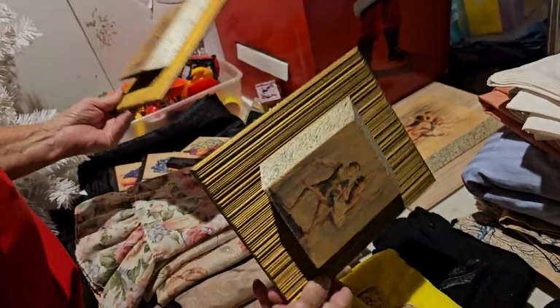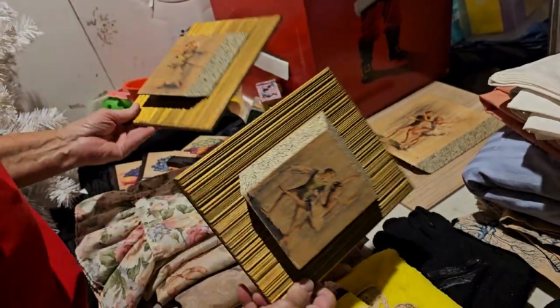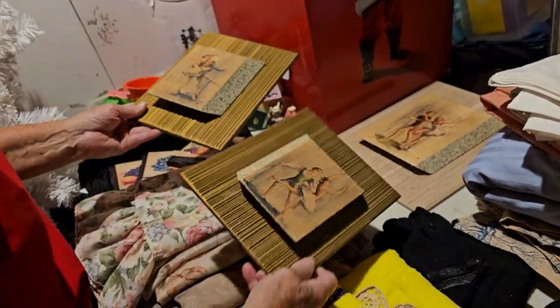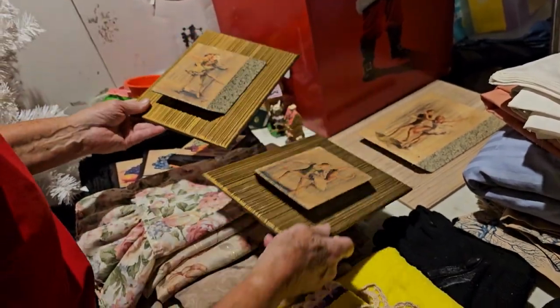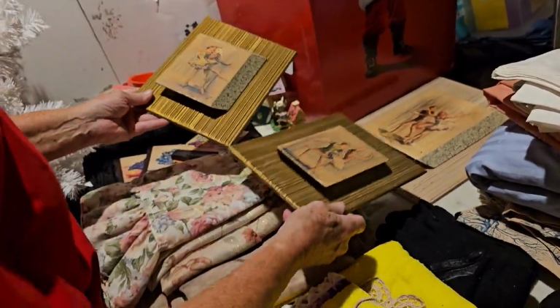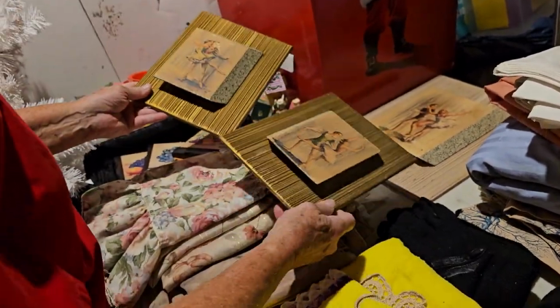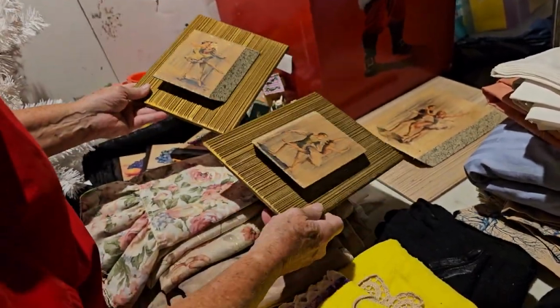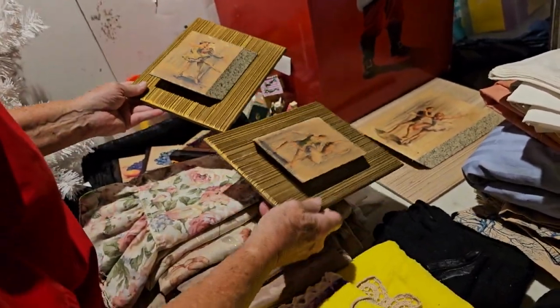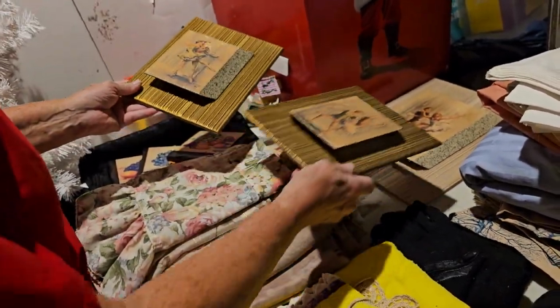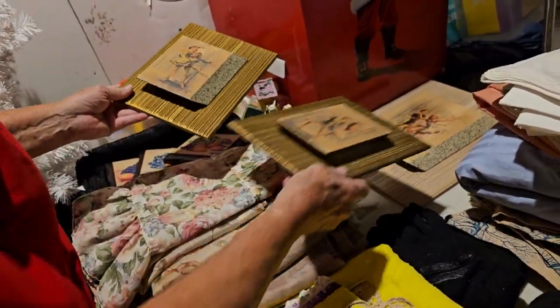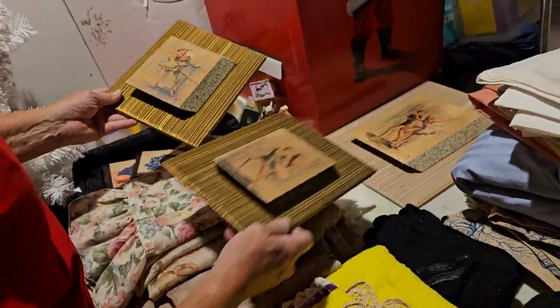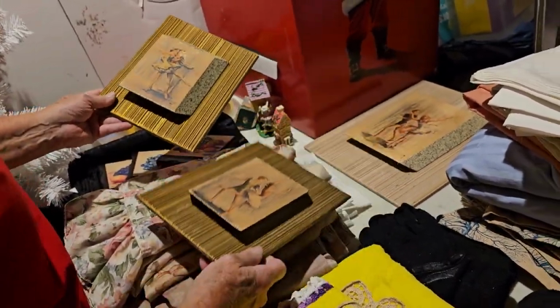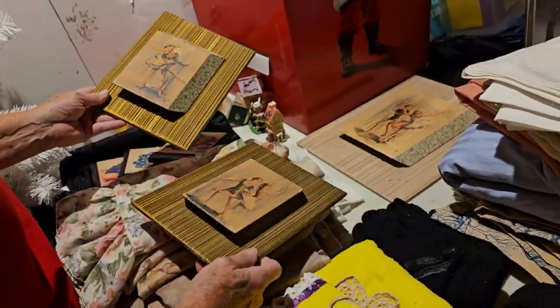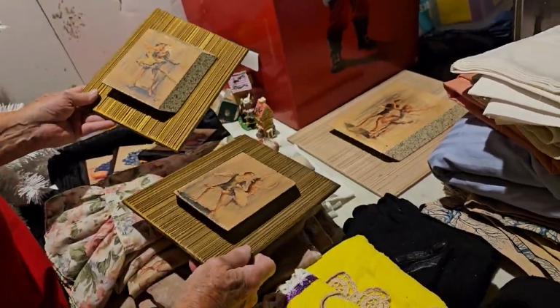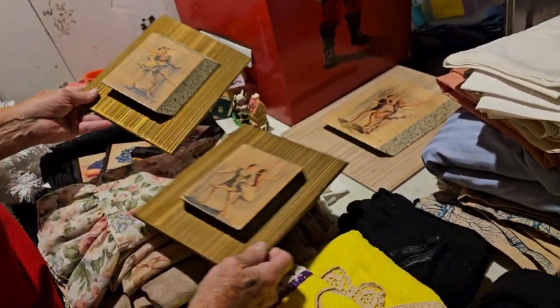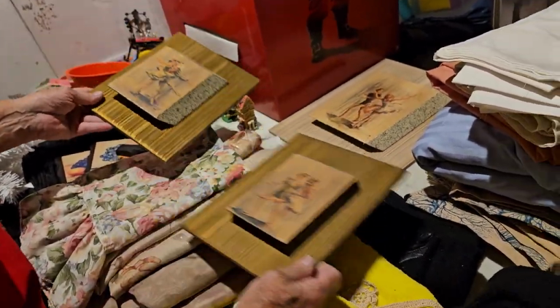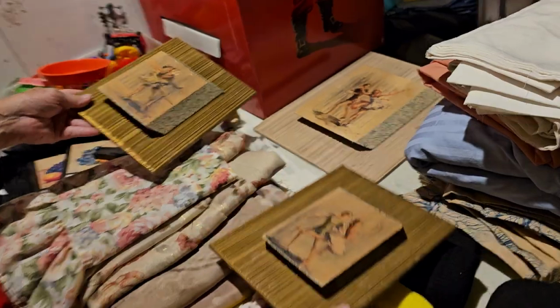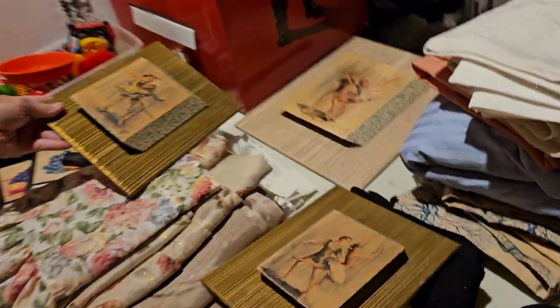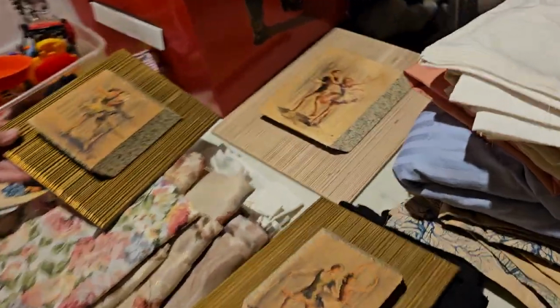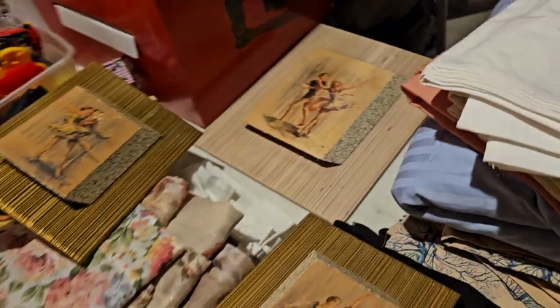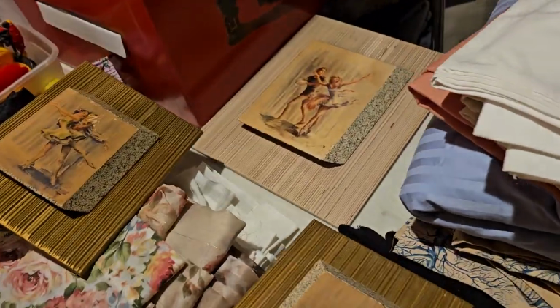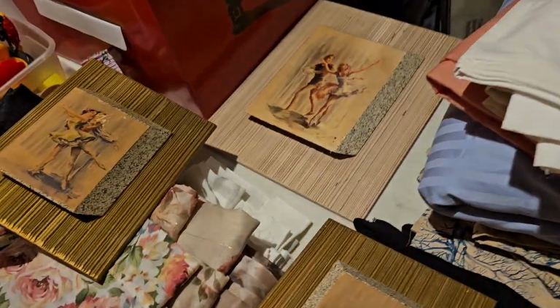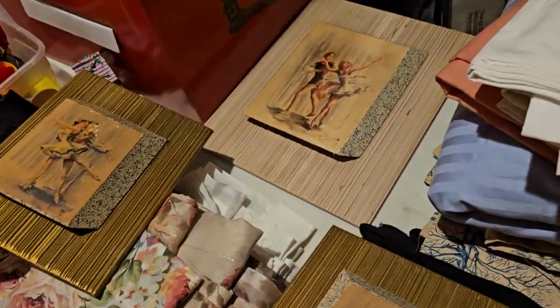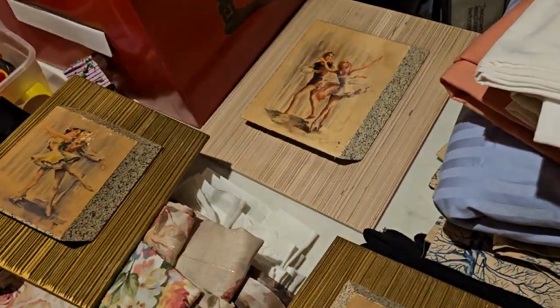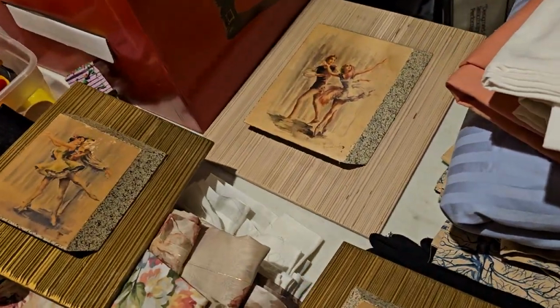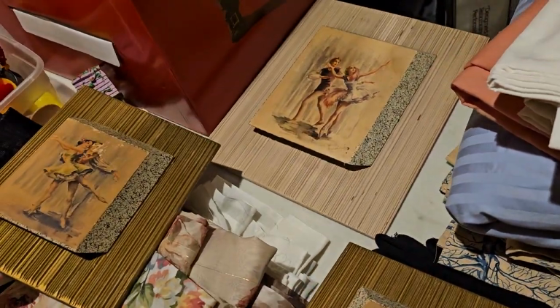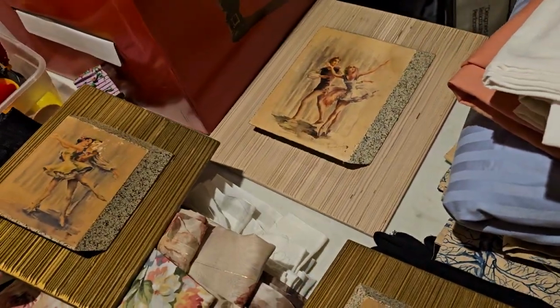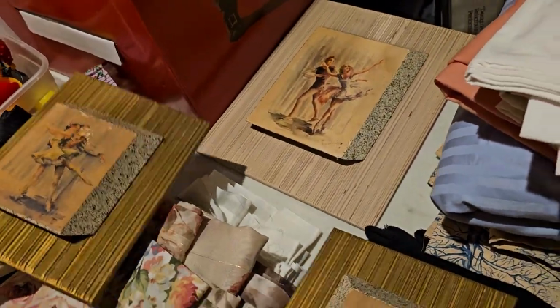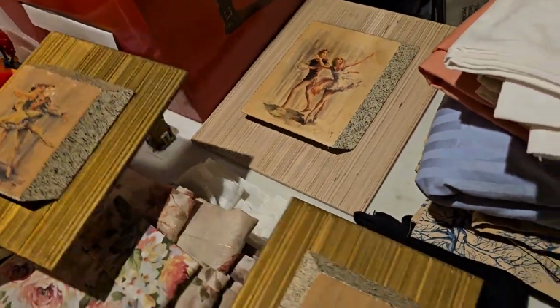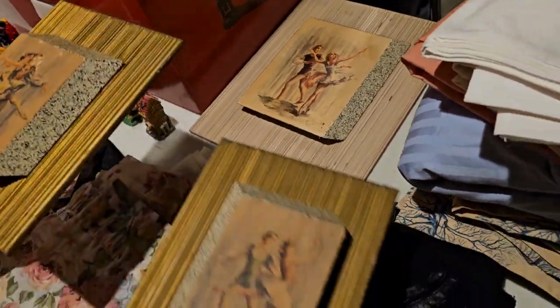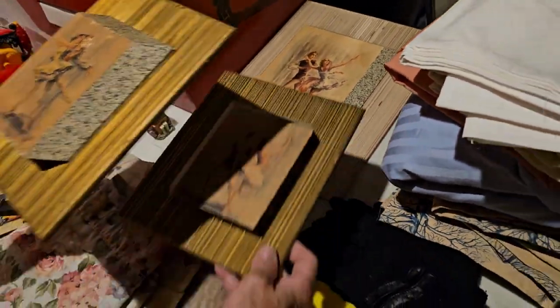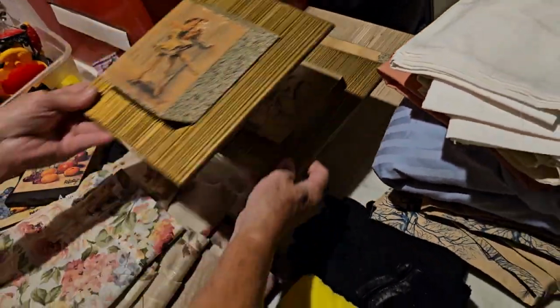This here is just ballerina — they look like books but they're plaques. There's a big one and two side ones — very nice.